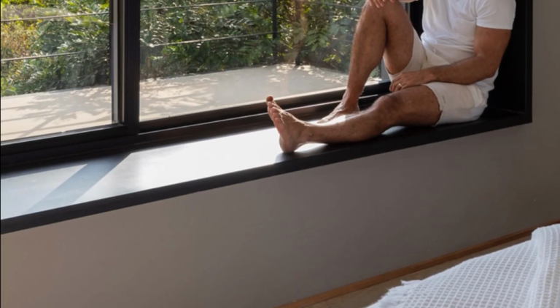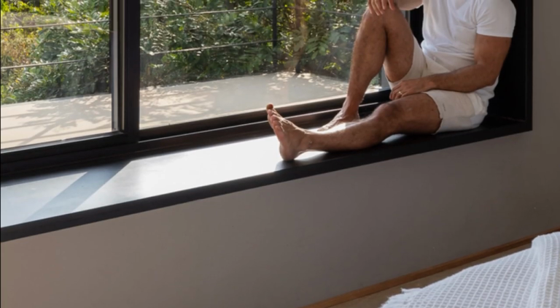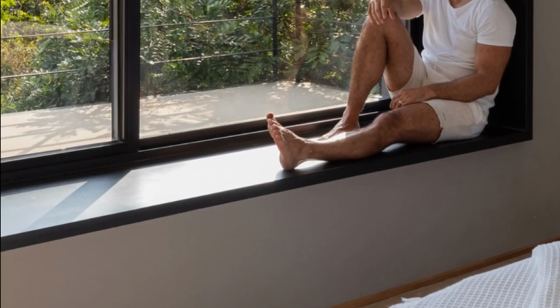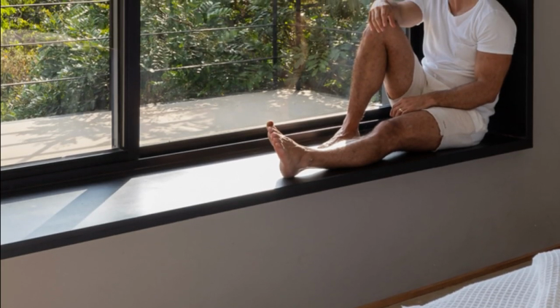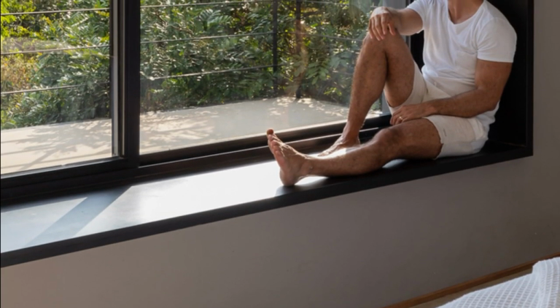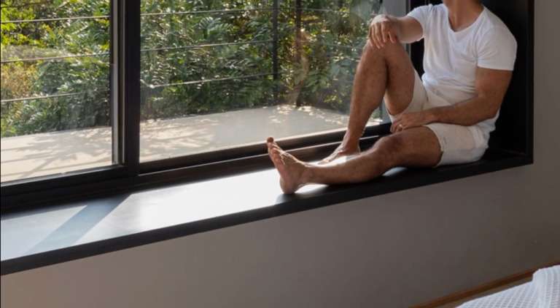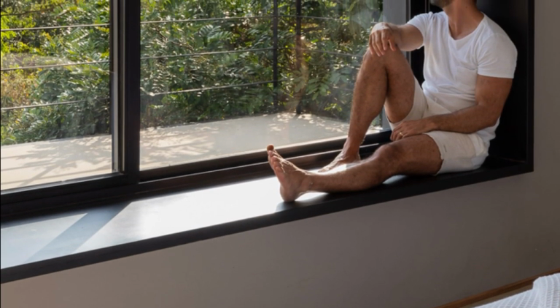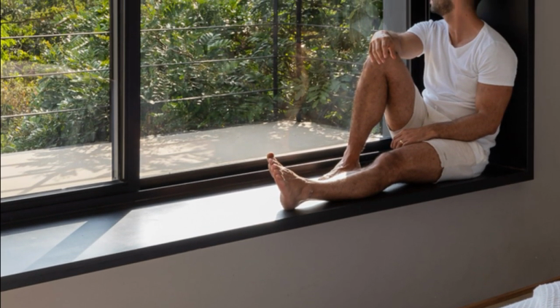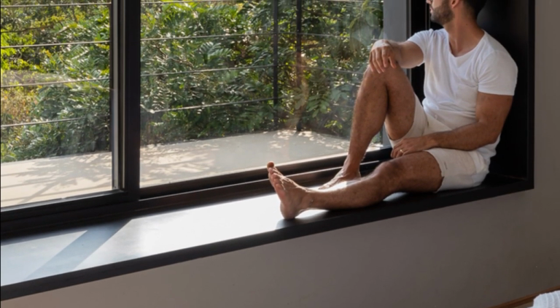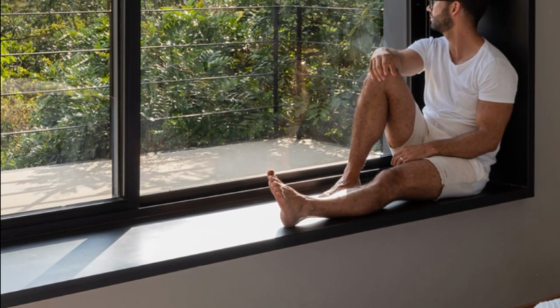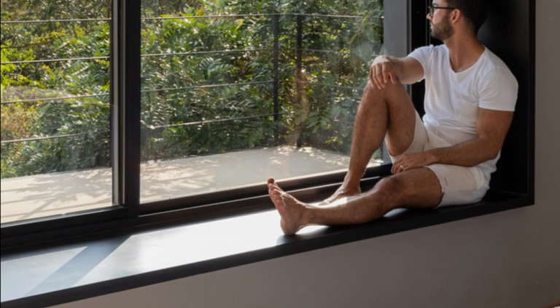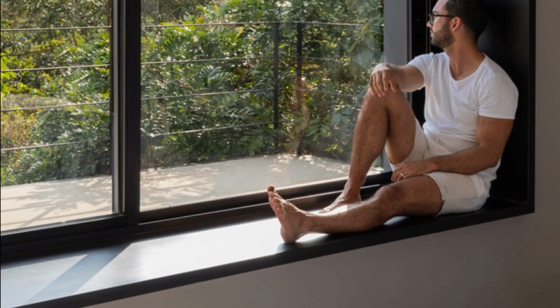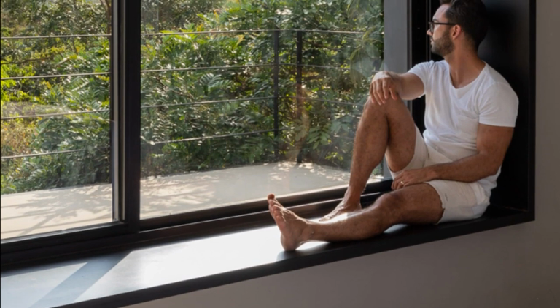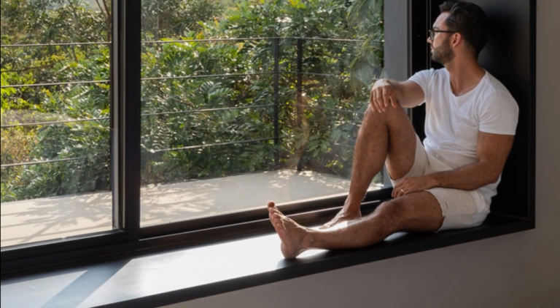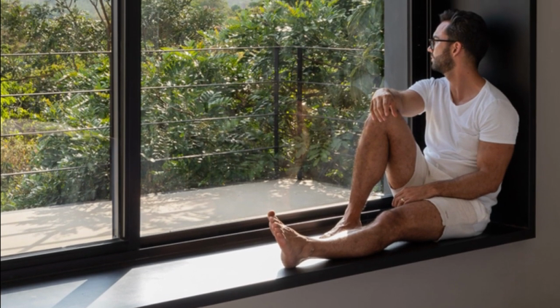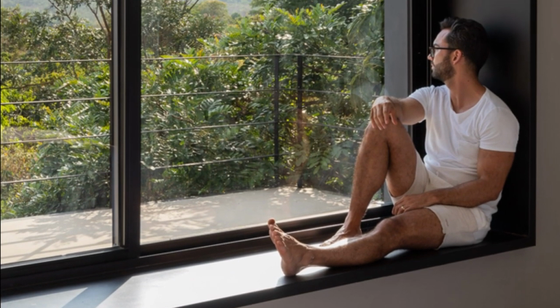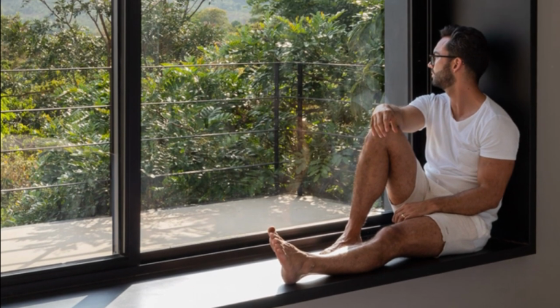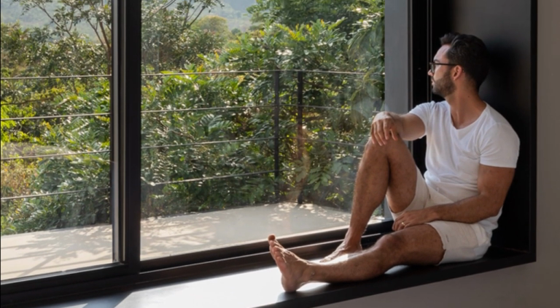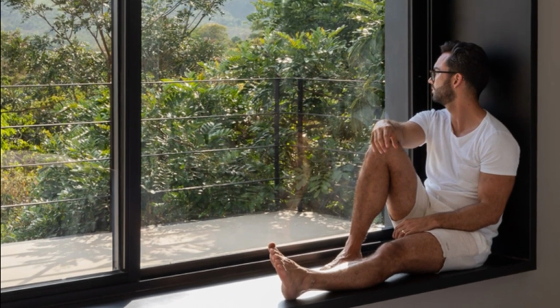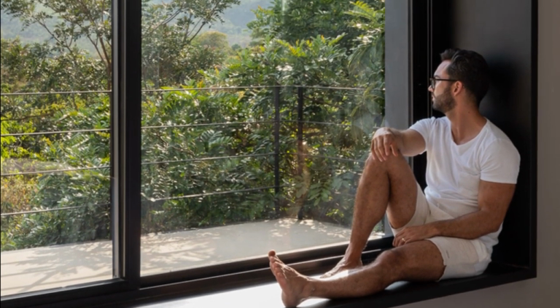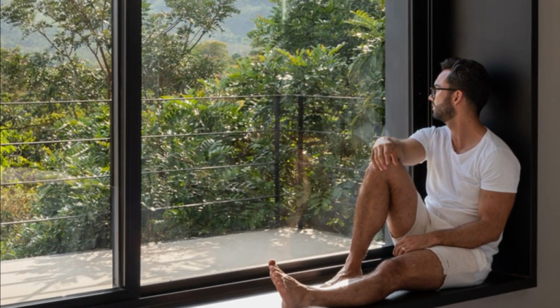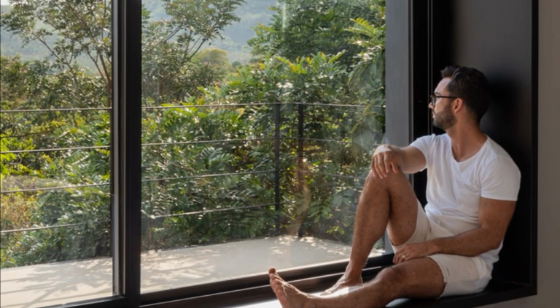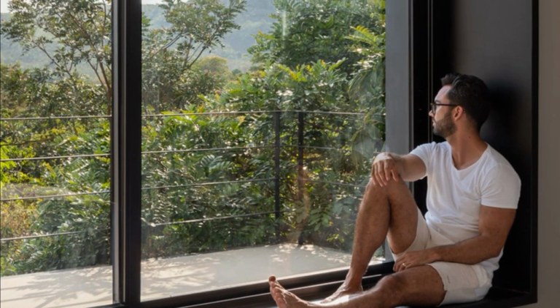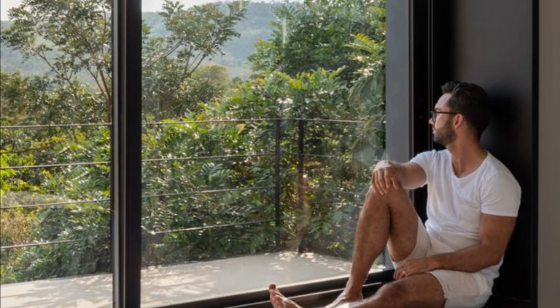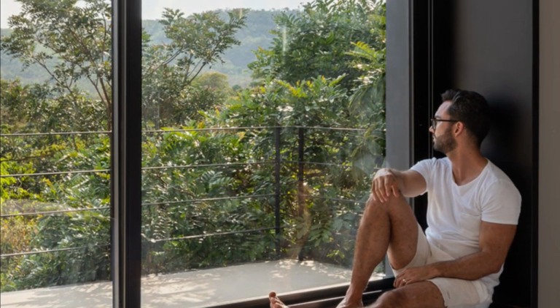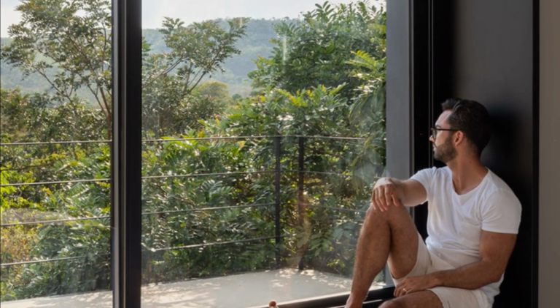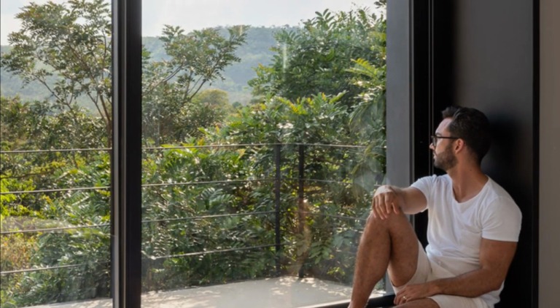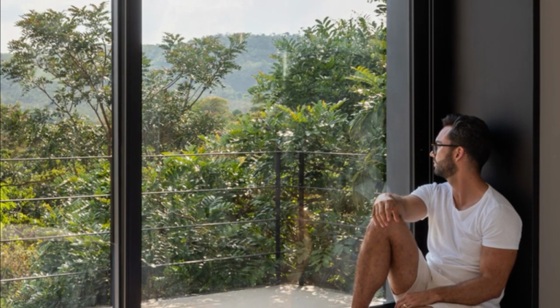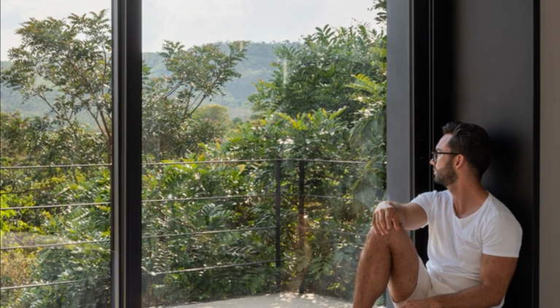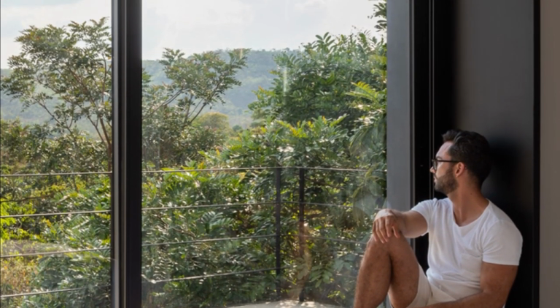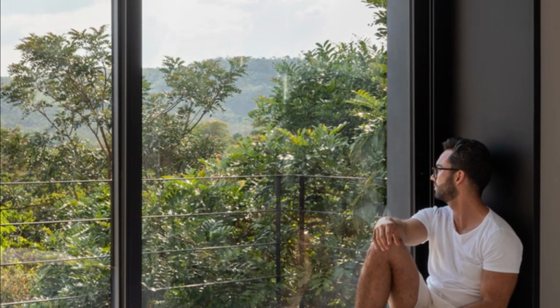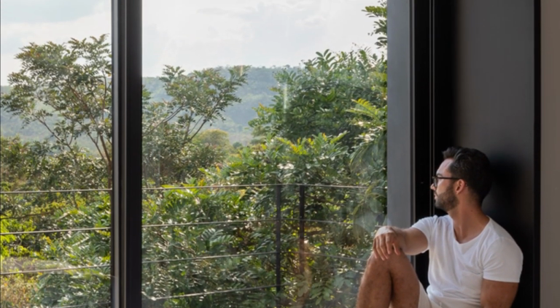The master suite, an oasis framed by treetops, offers a luxurious experience akin to a high-end hotel.